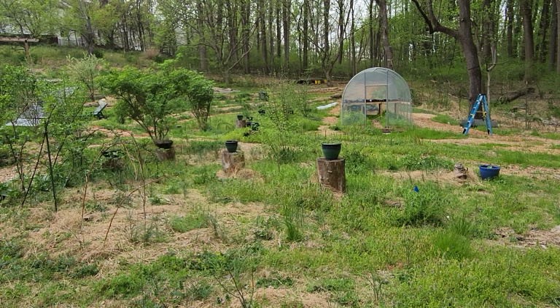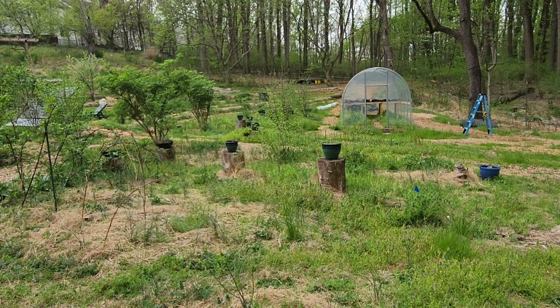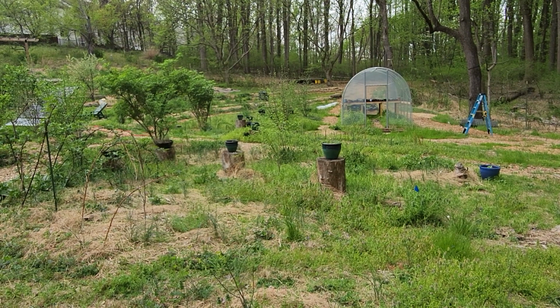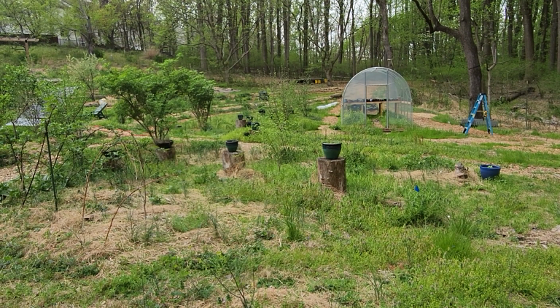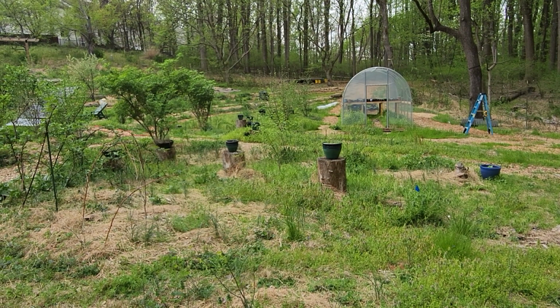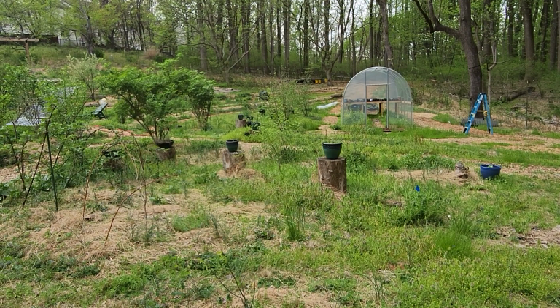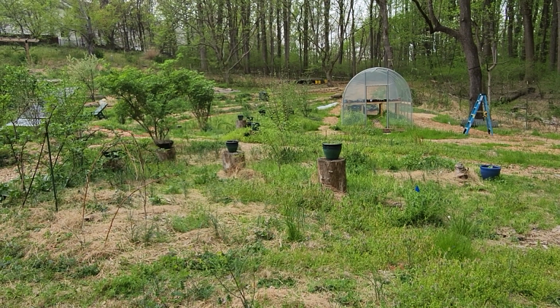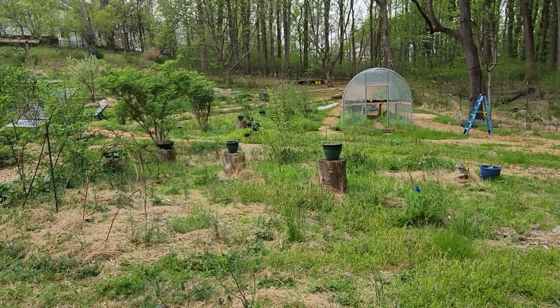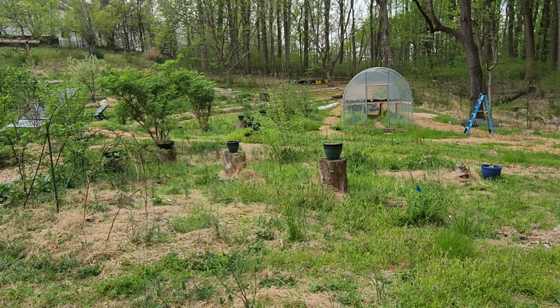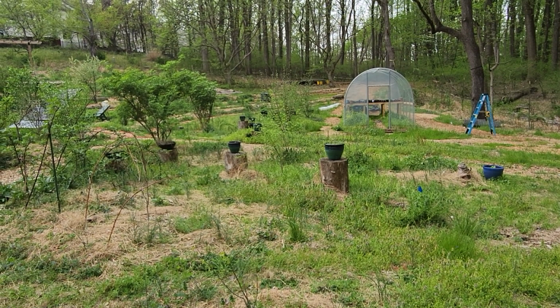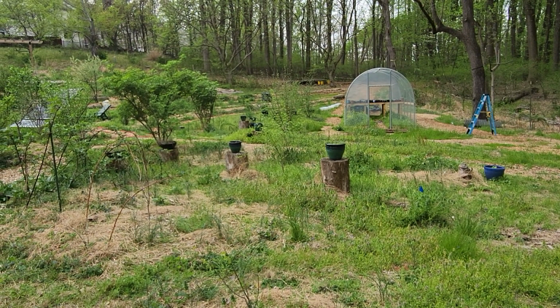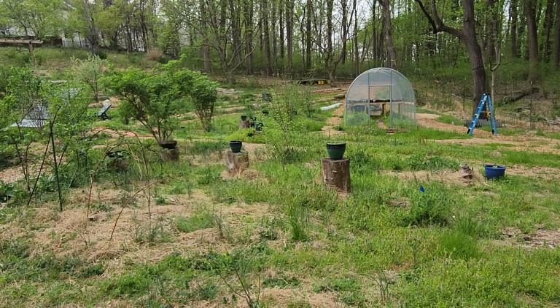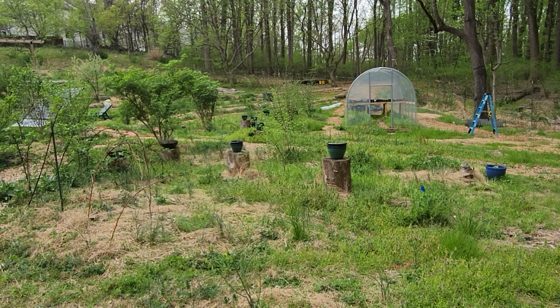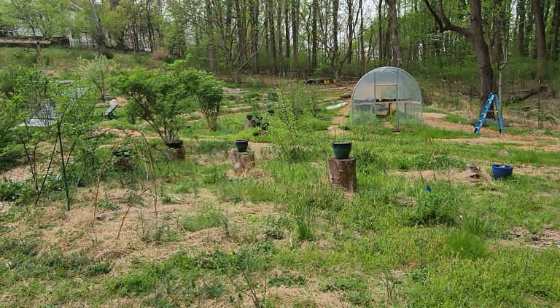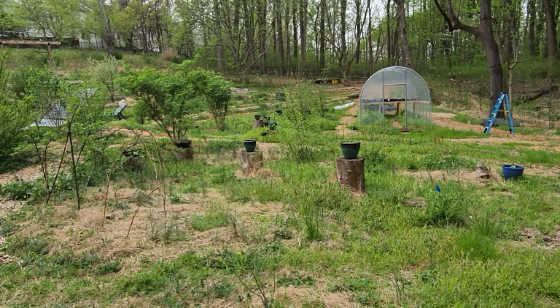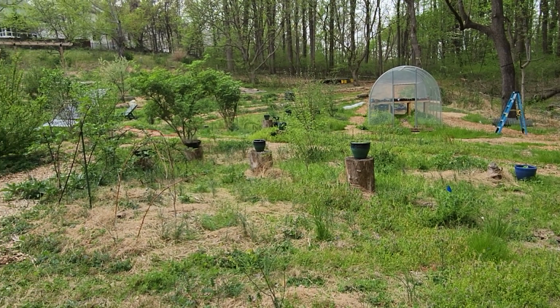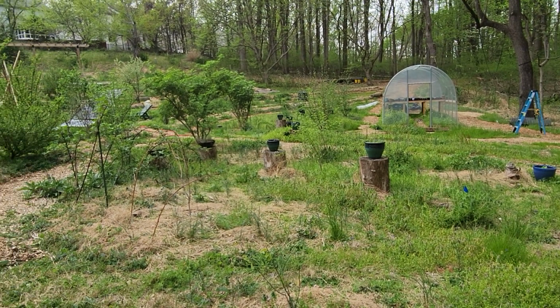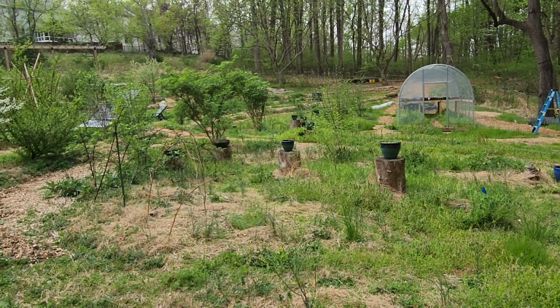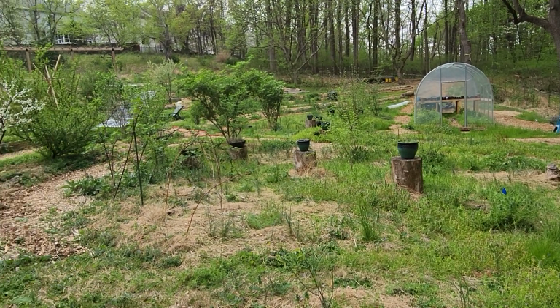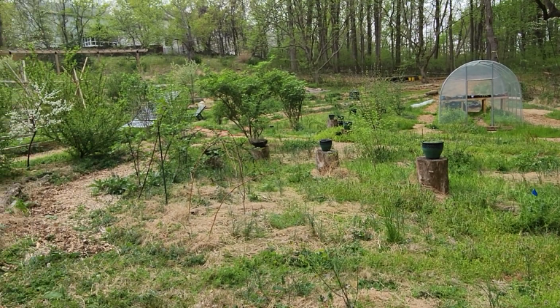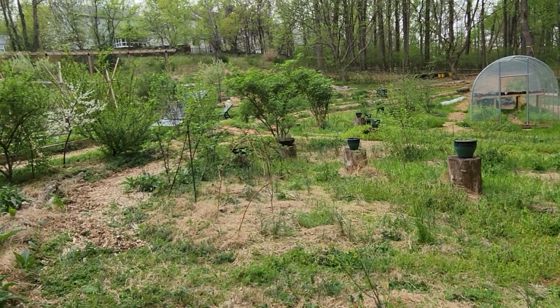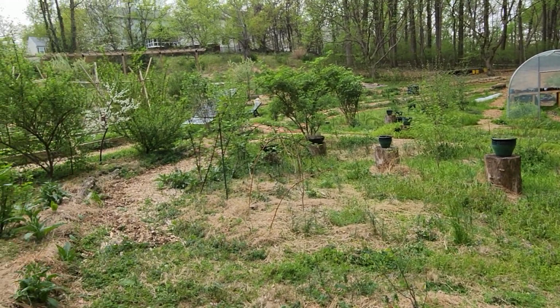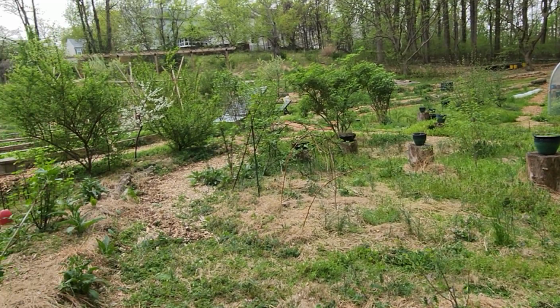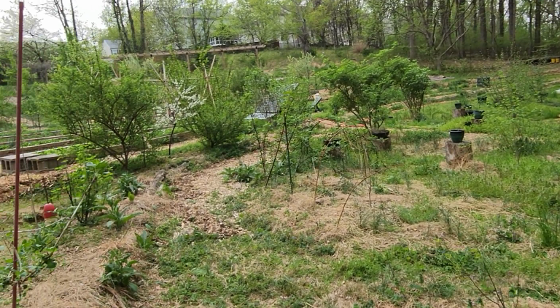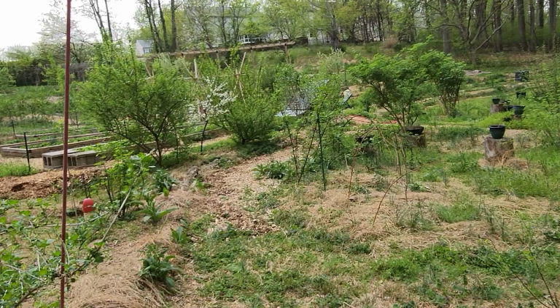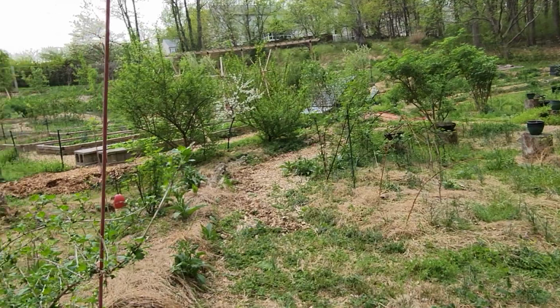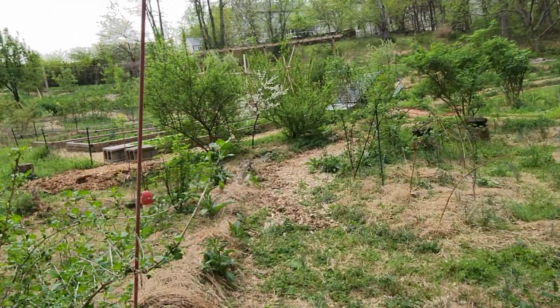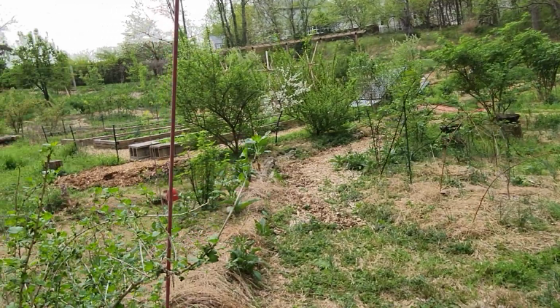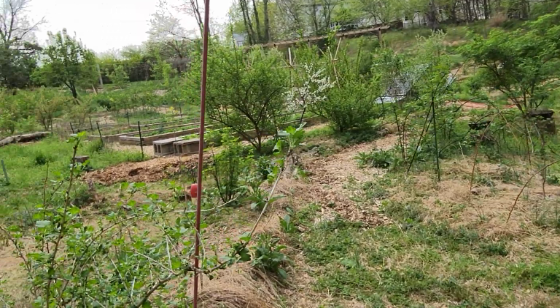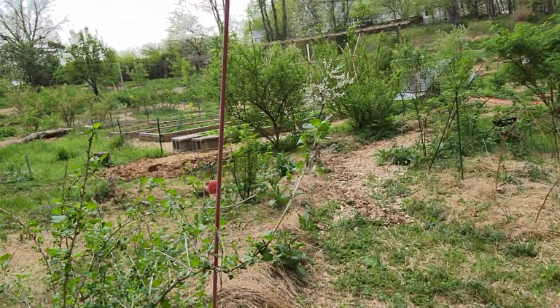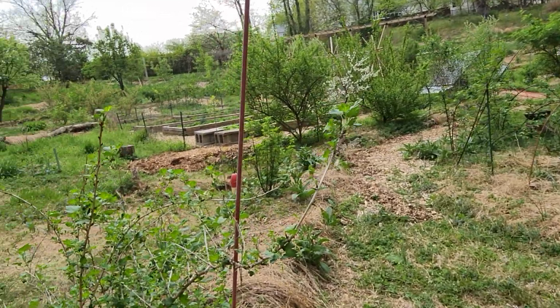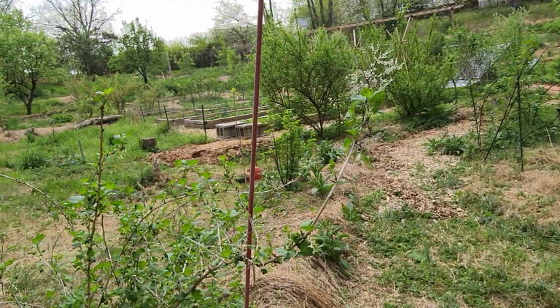It's Friday, April 14. Gonna do a little walk around the garden to show what's going on.